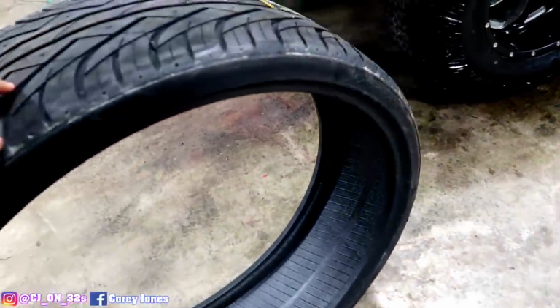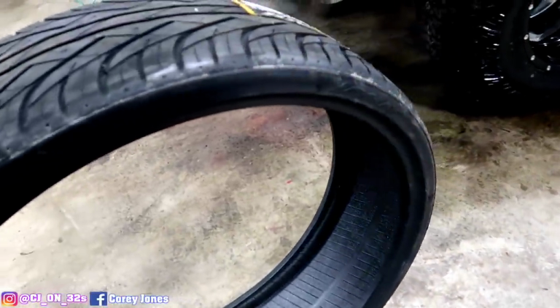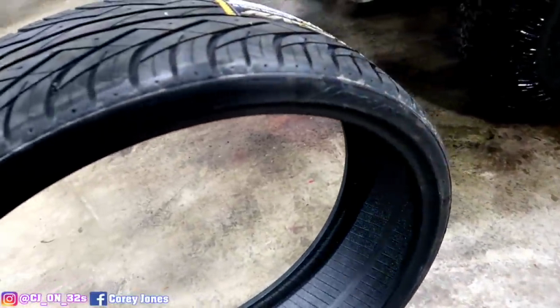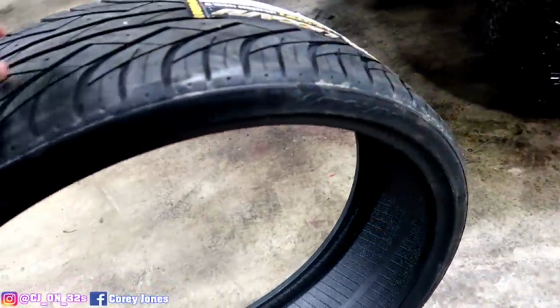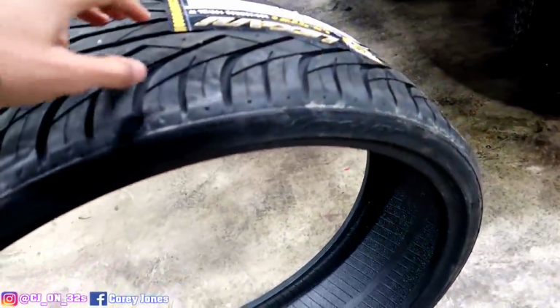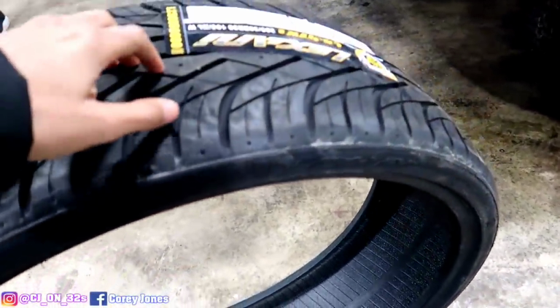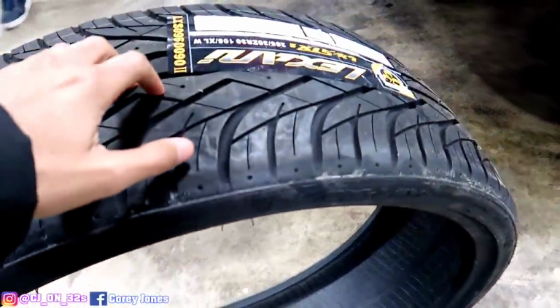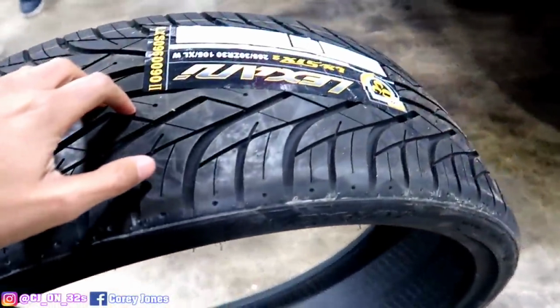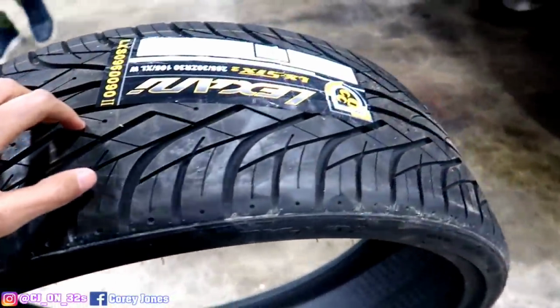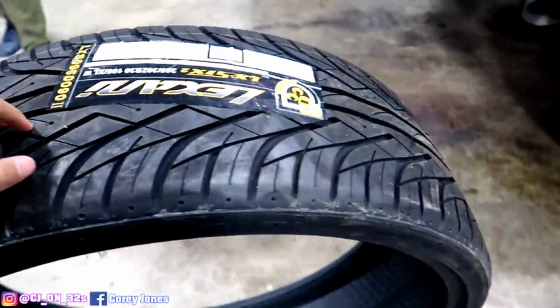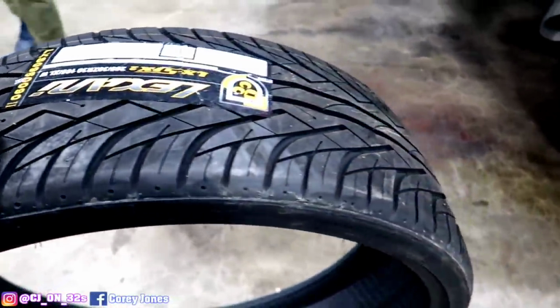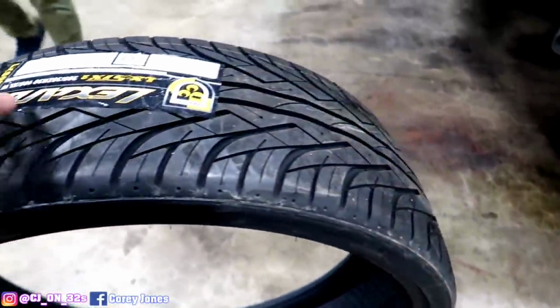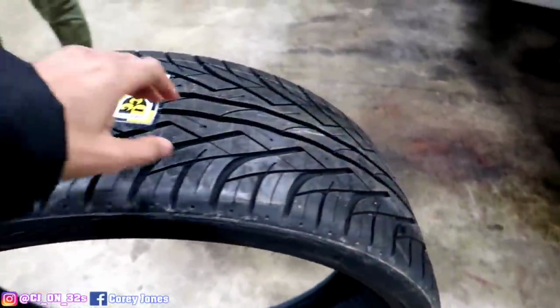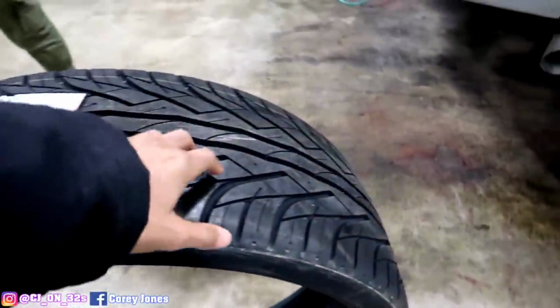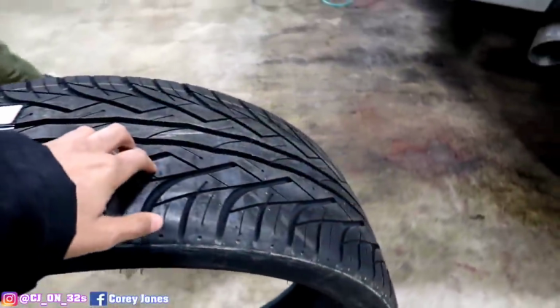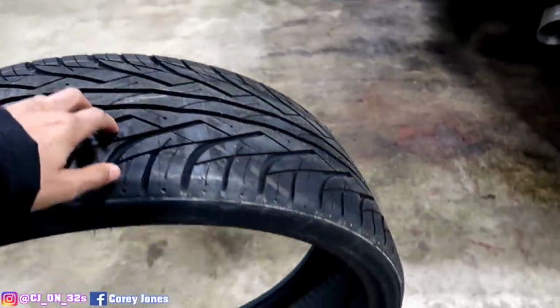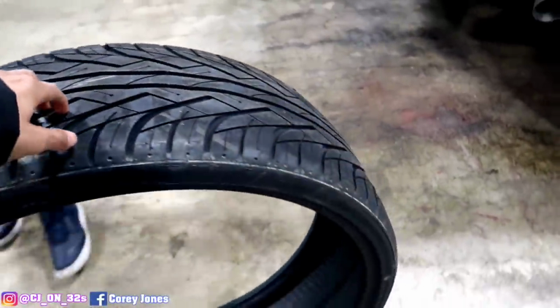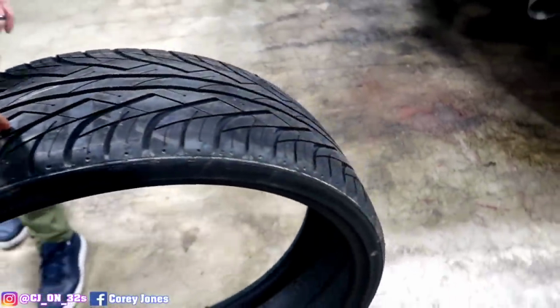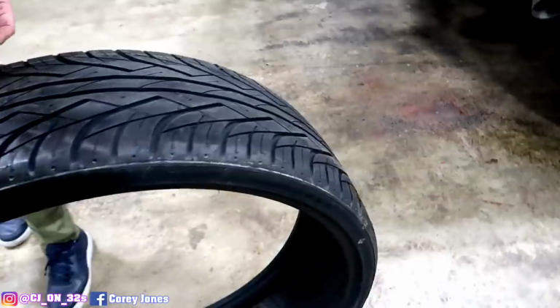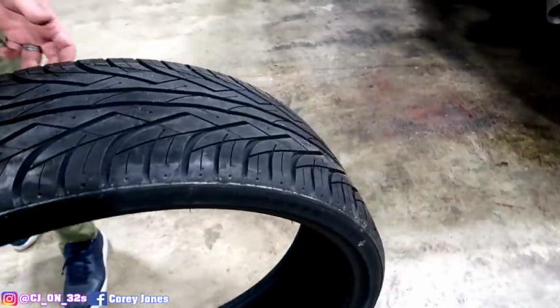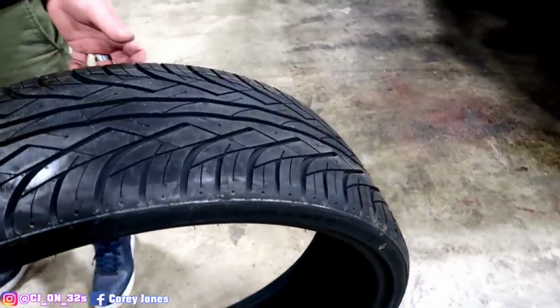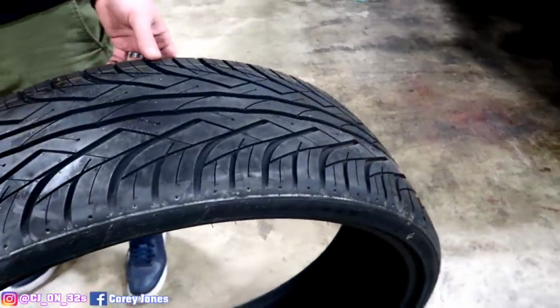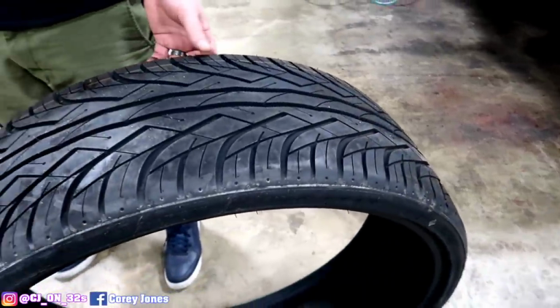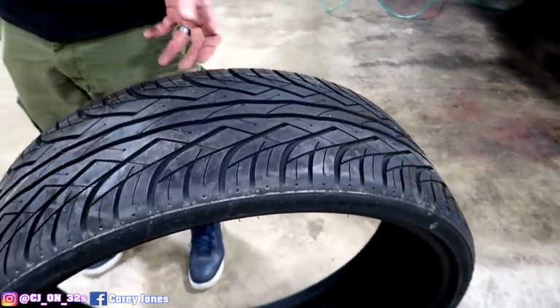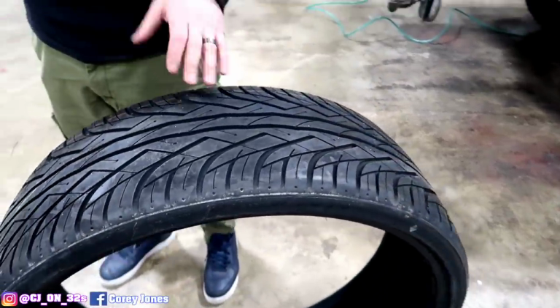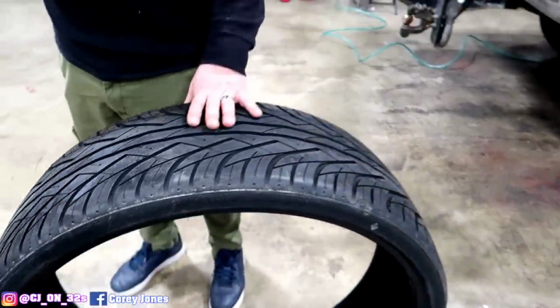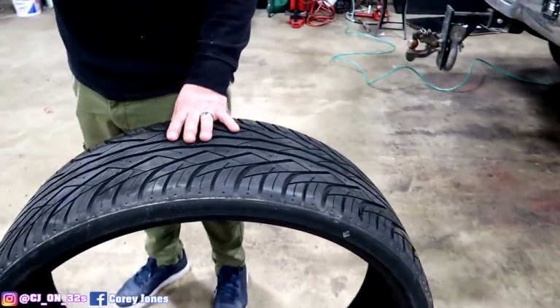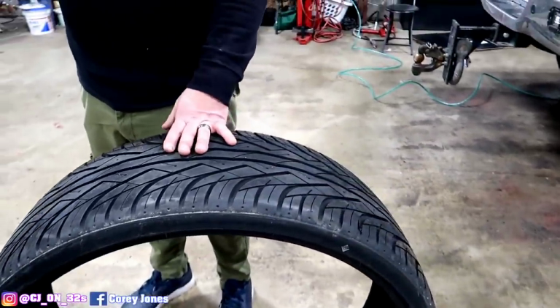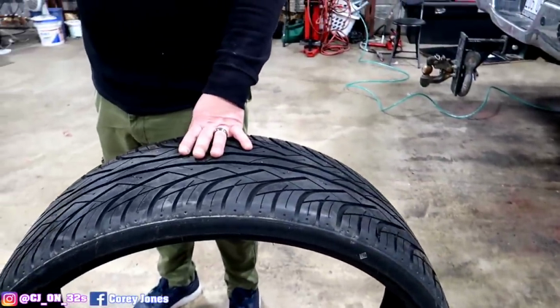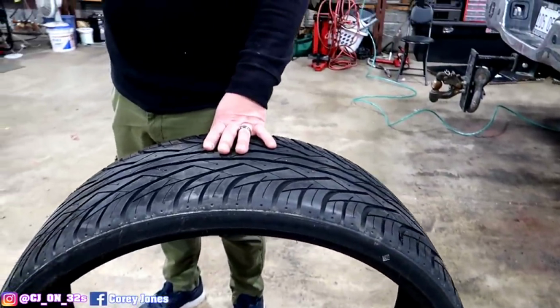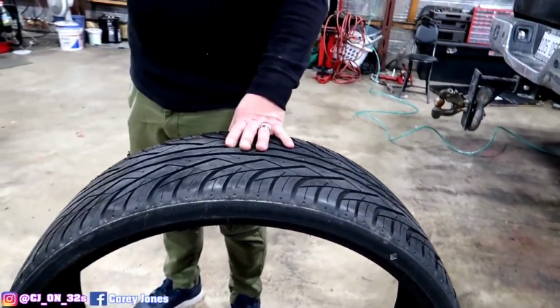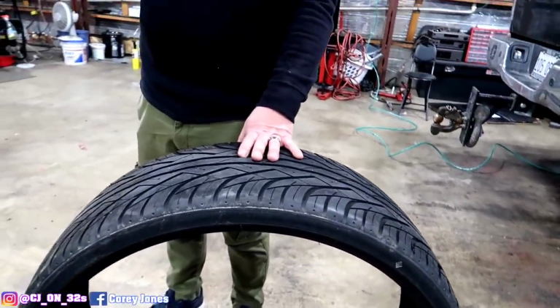Your boy still got some meat on here — 265/30/30. That's right, we didn't go with that skinny one.